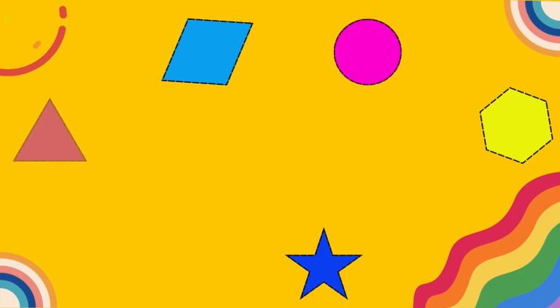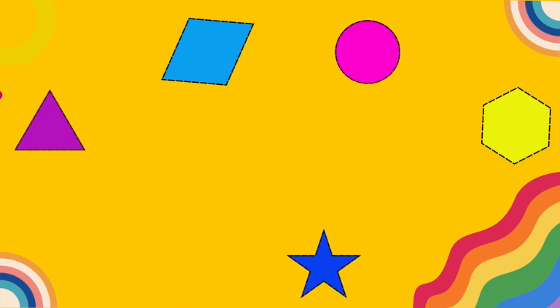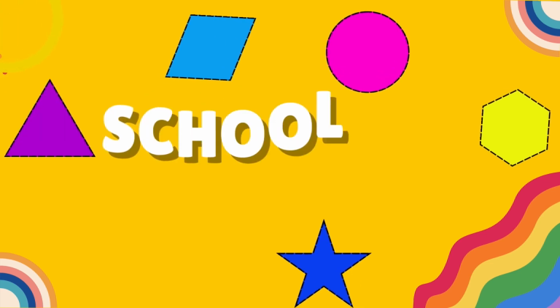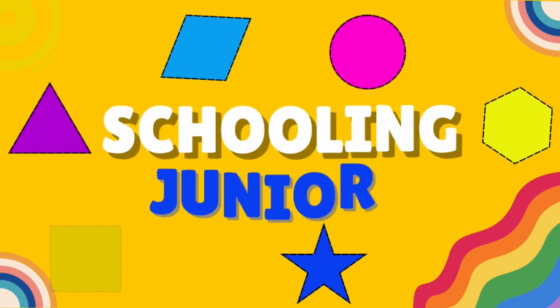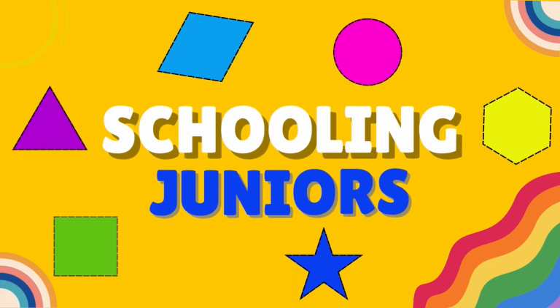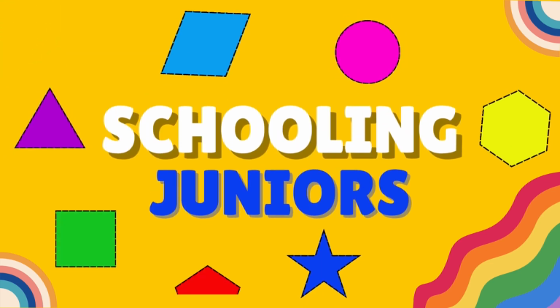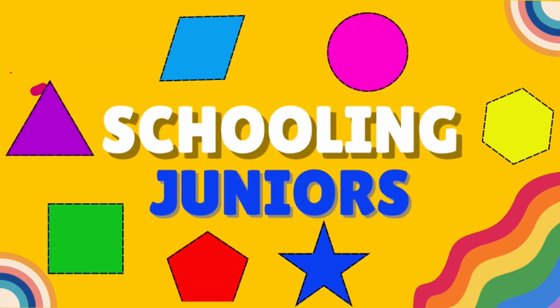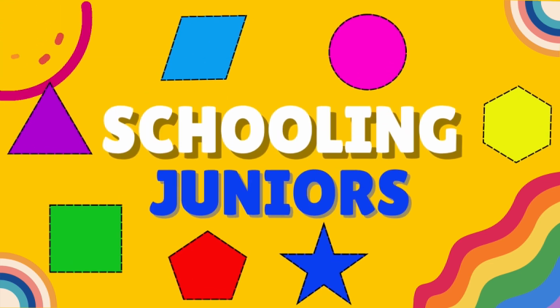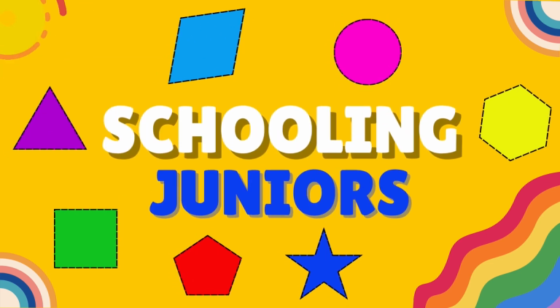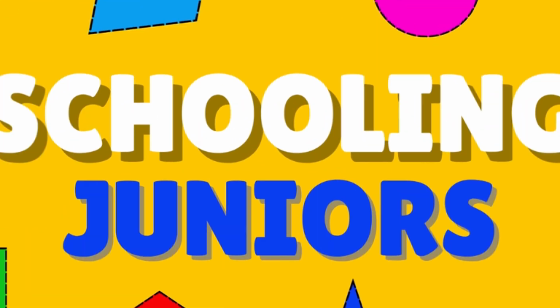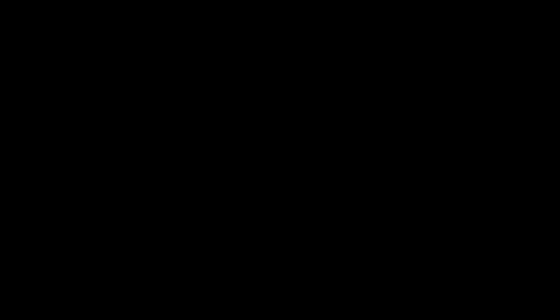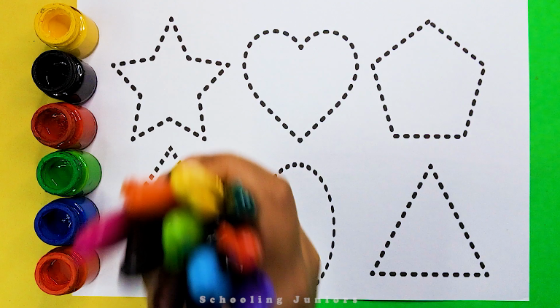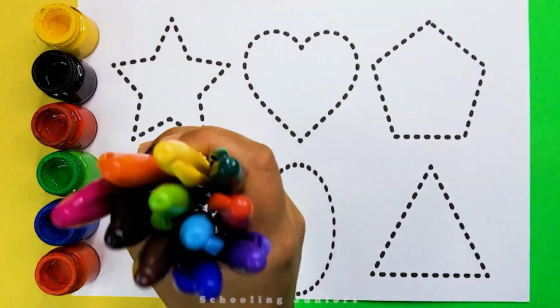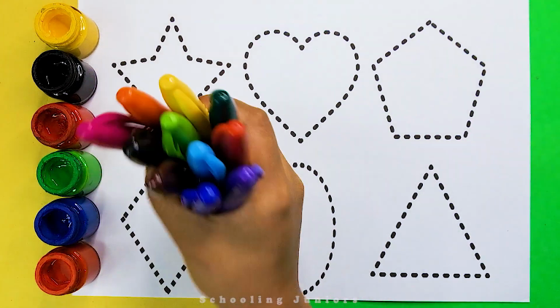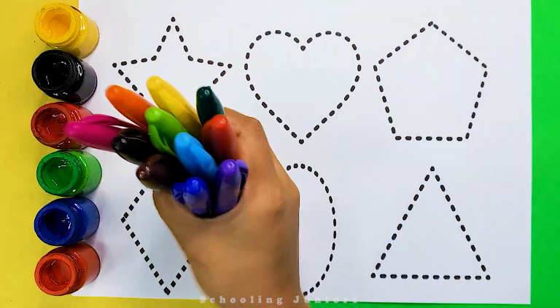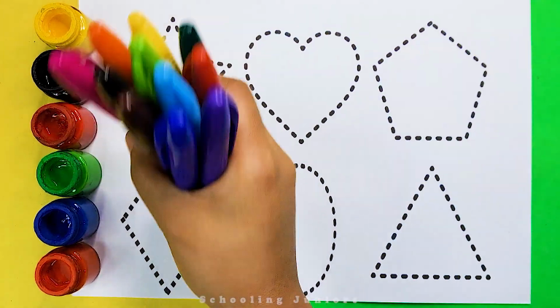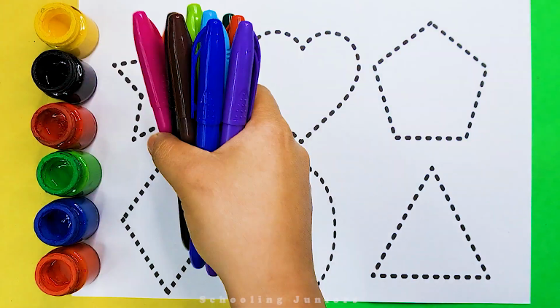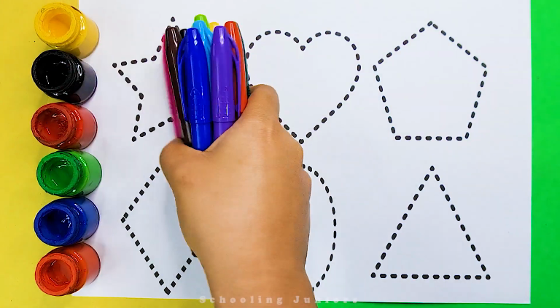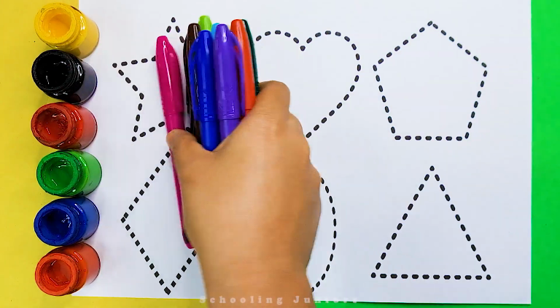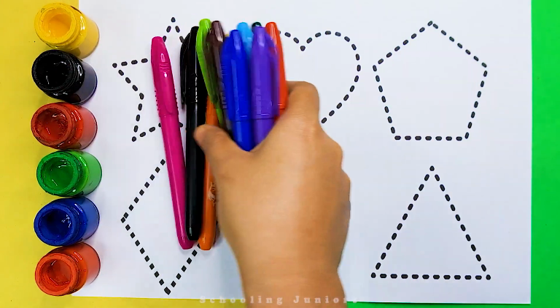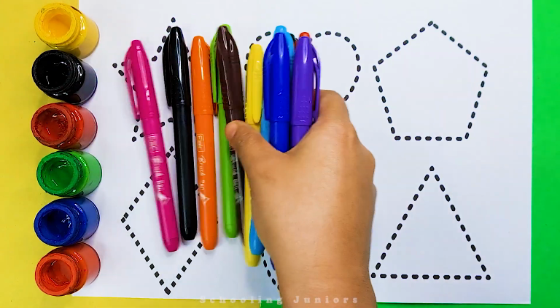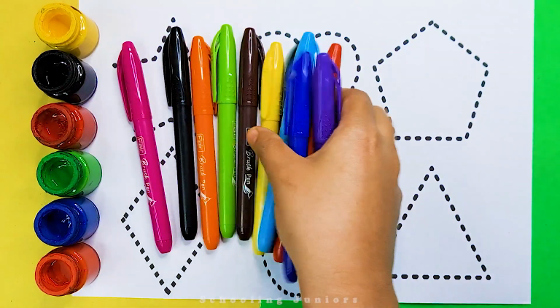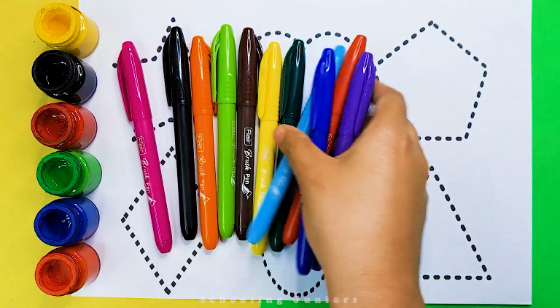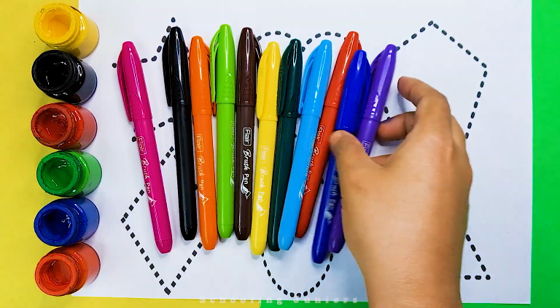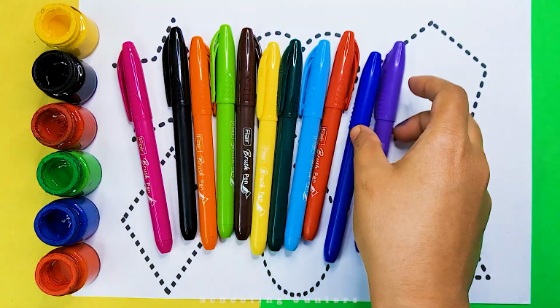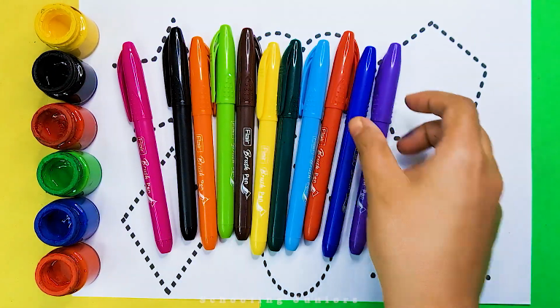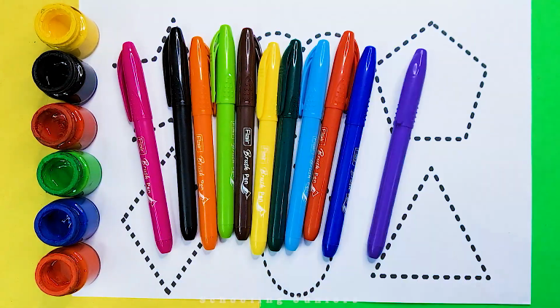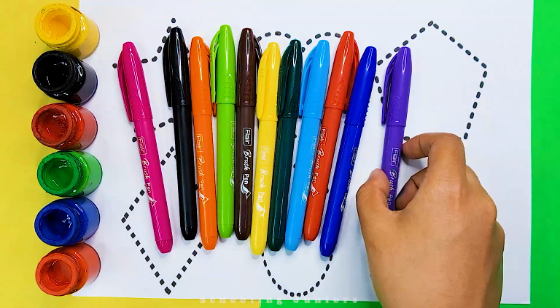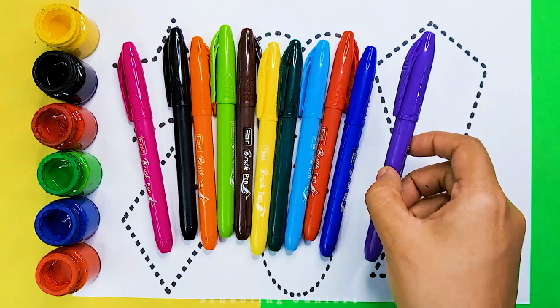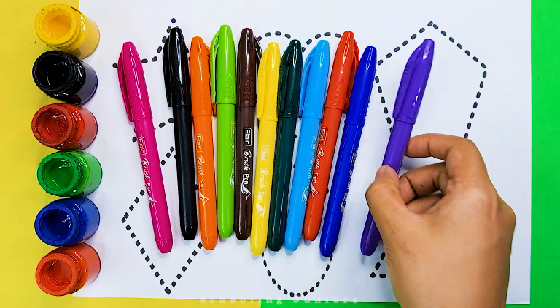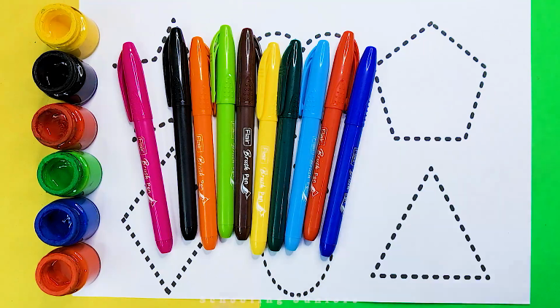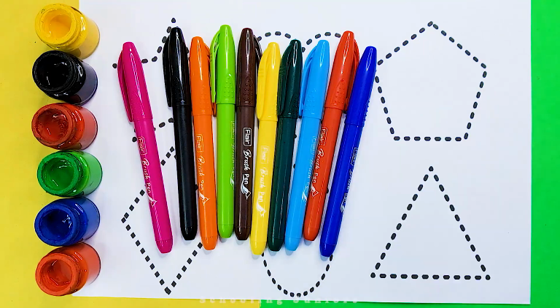Schooling Juniors. Let's learn some colors. Purple color, dark blue color.